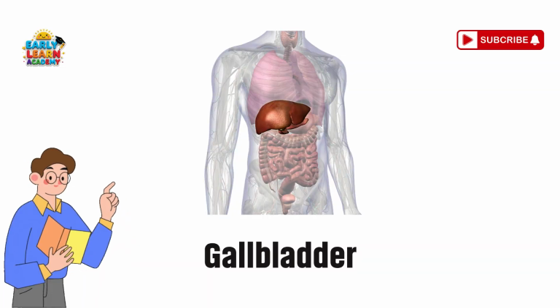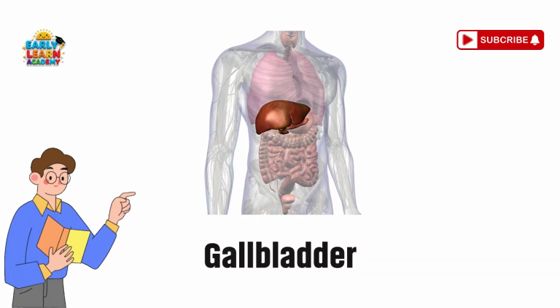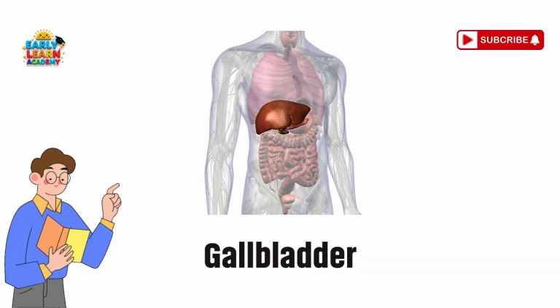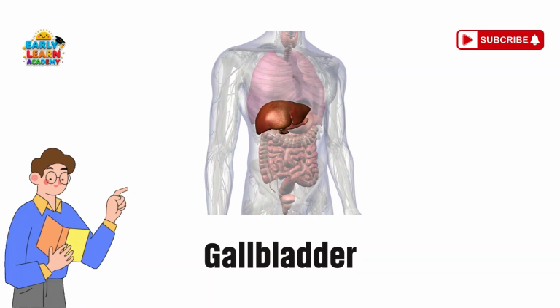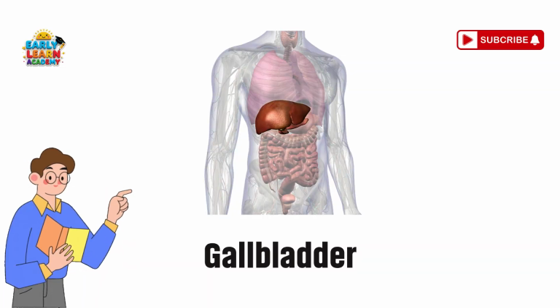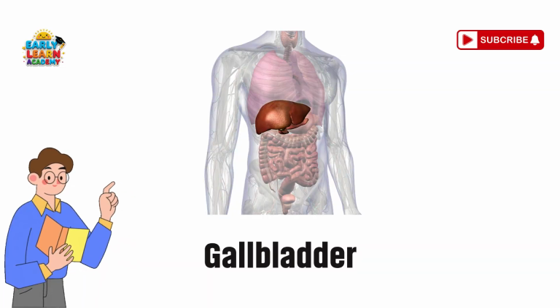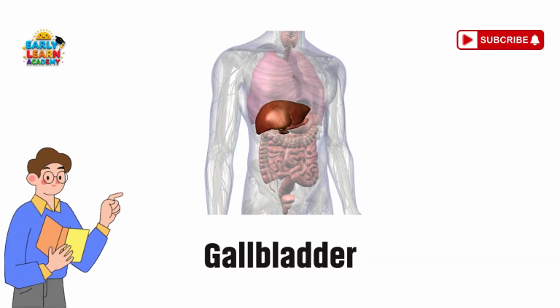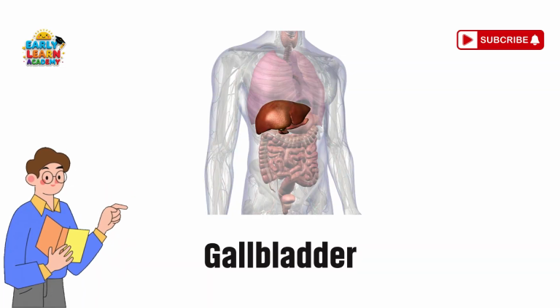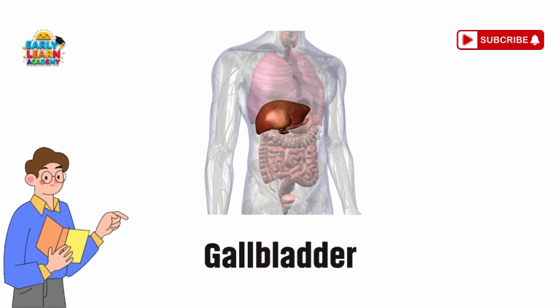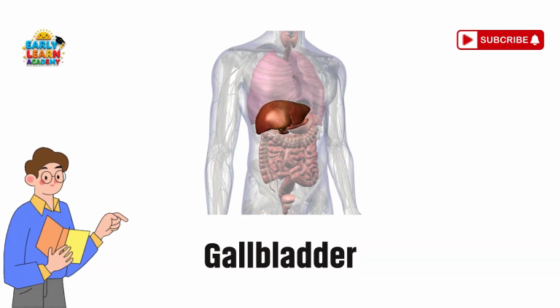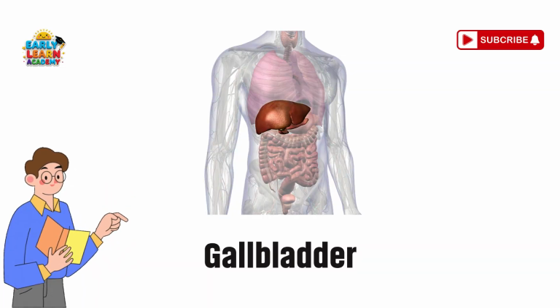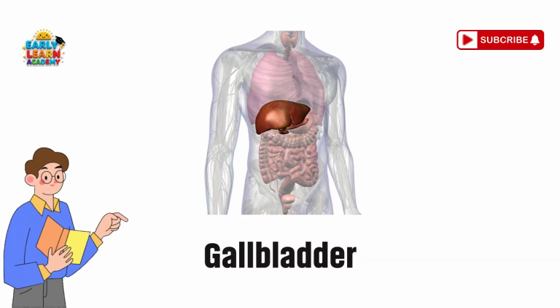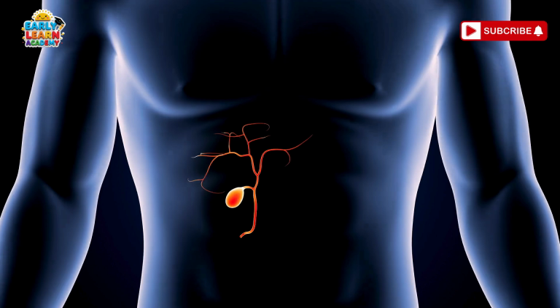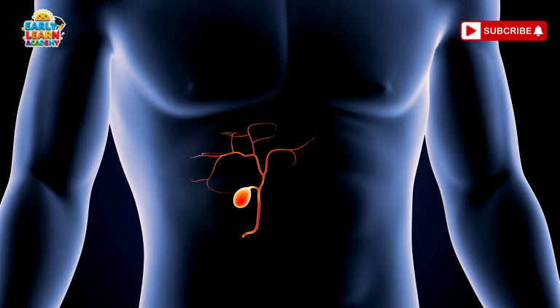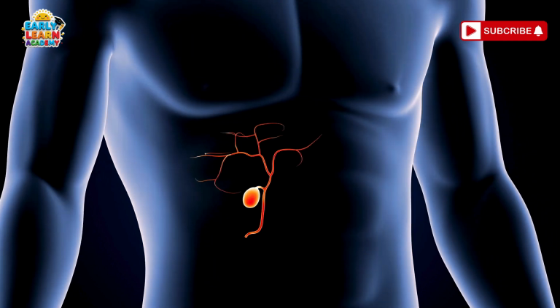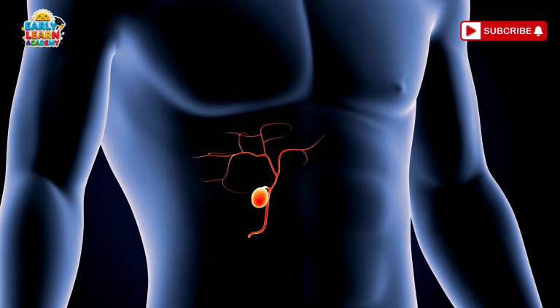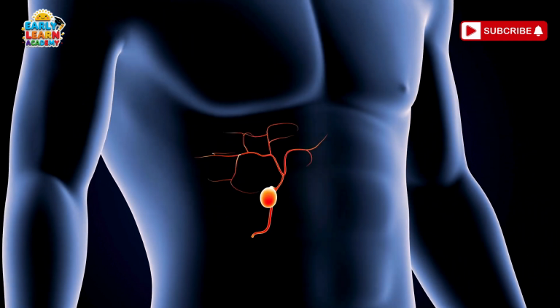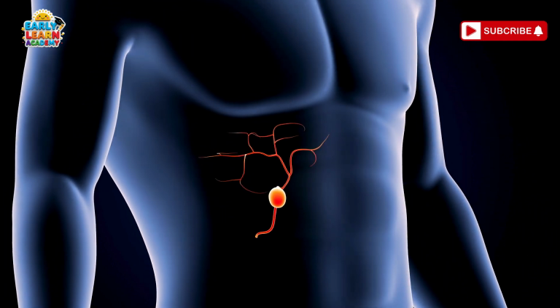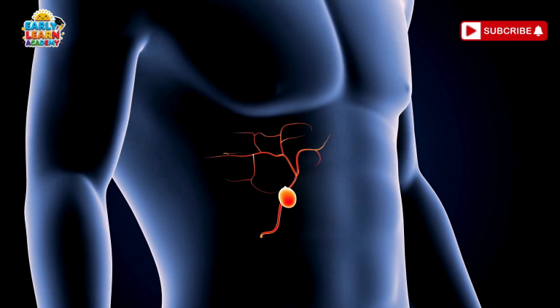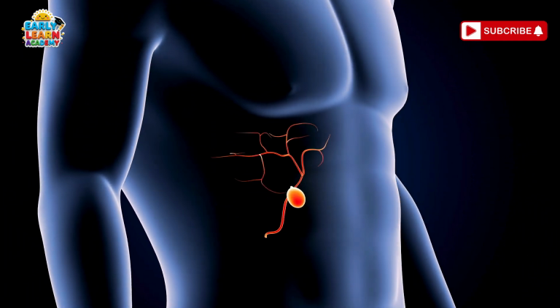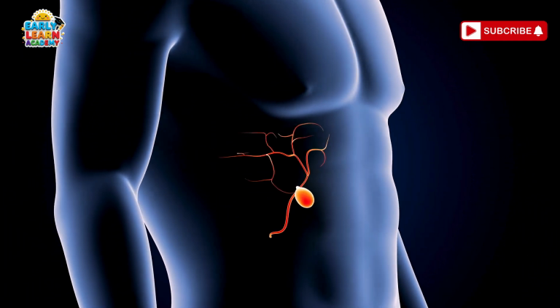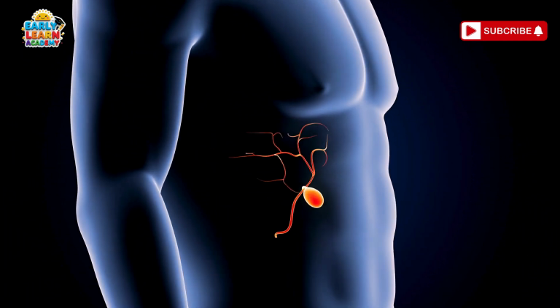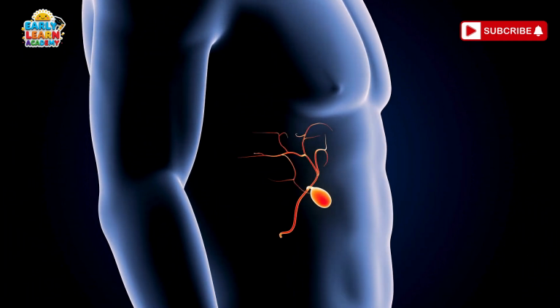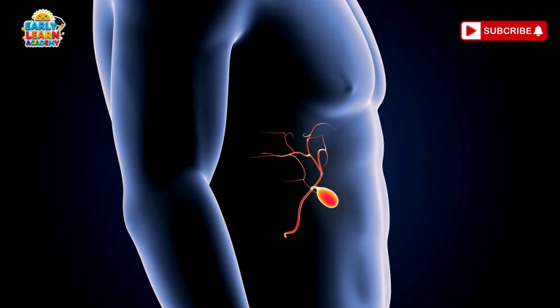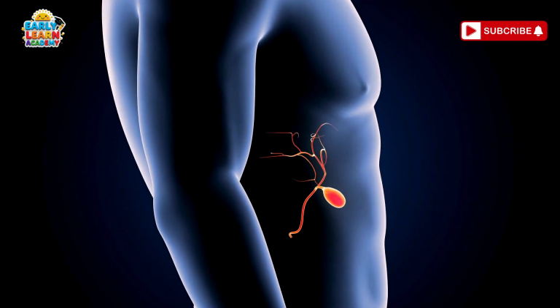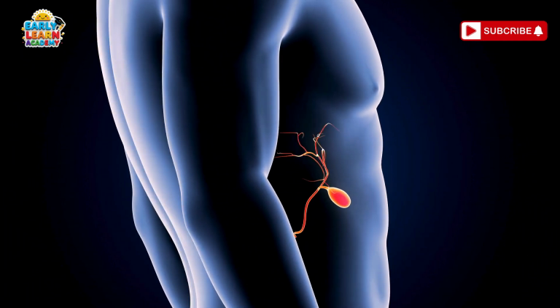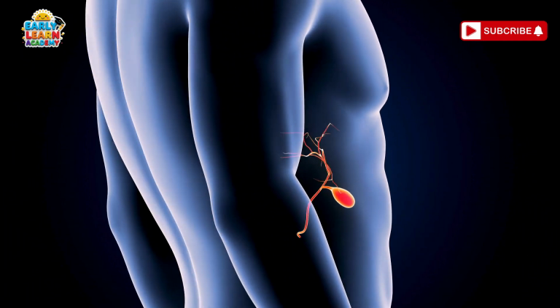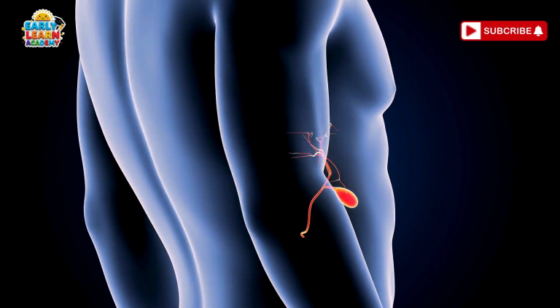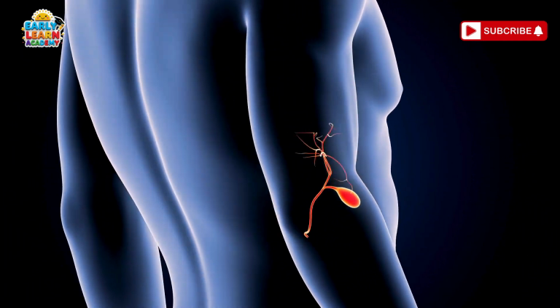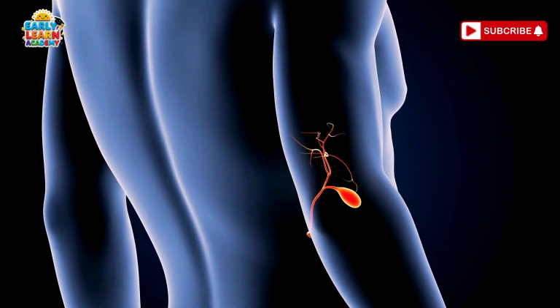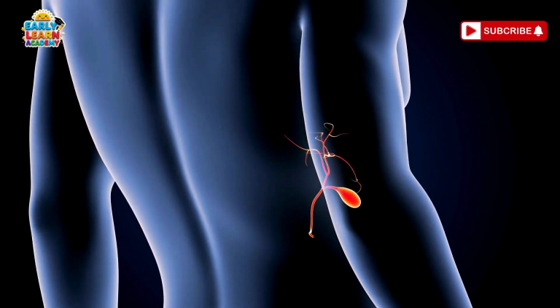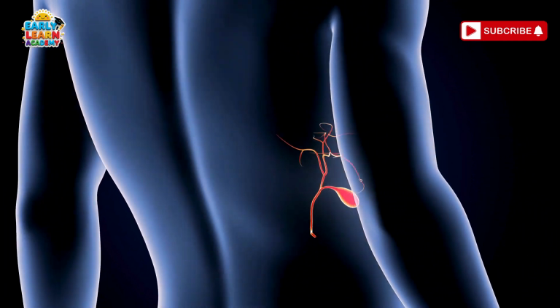Gallbladder — the oil keeper. Your gallbladder stores special juices that break down fatty foods like cheese and butter.